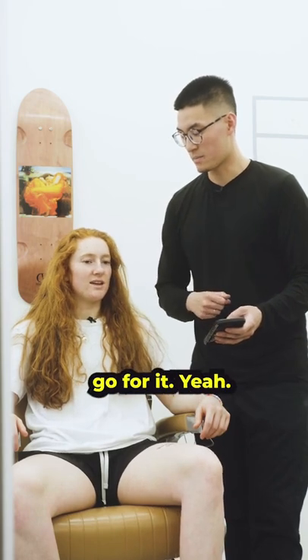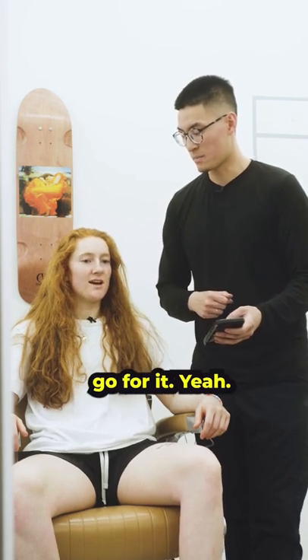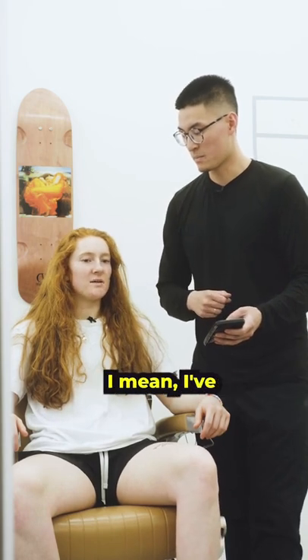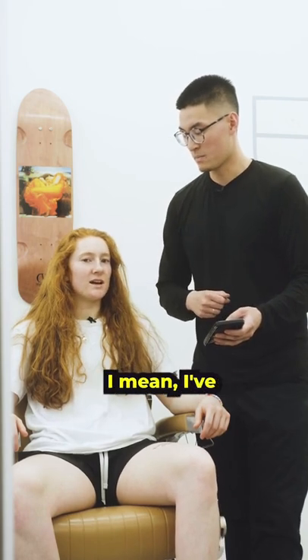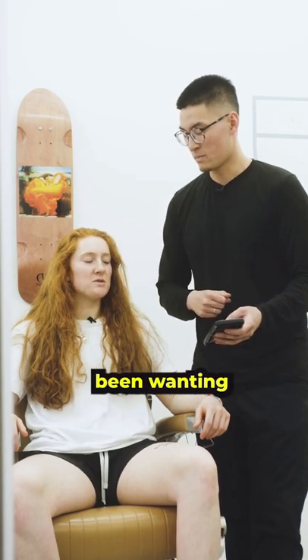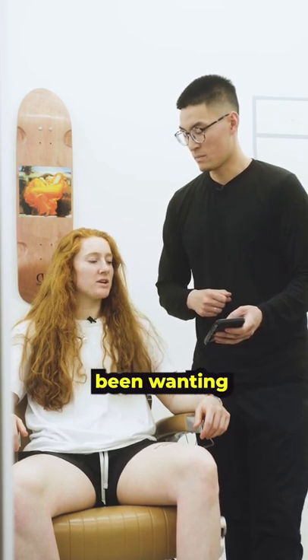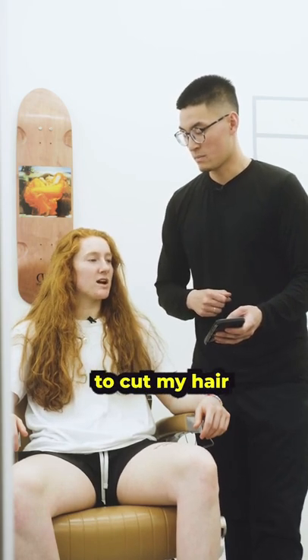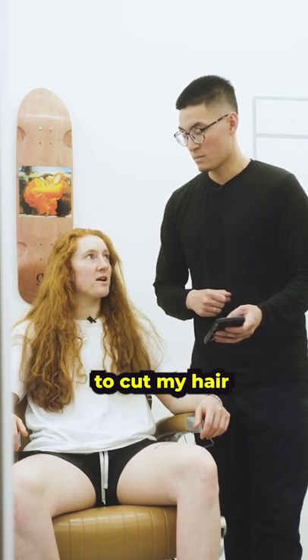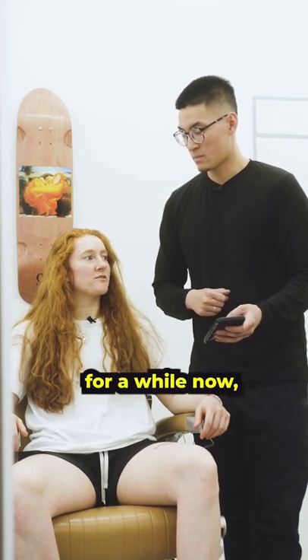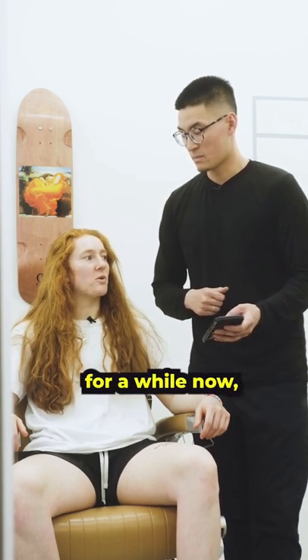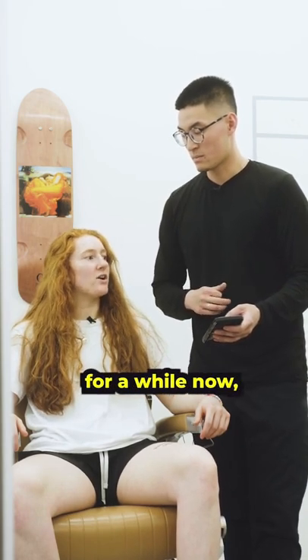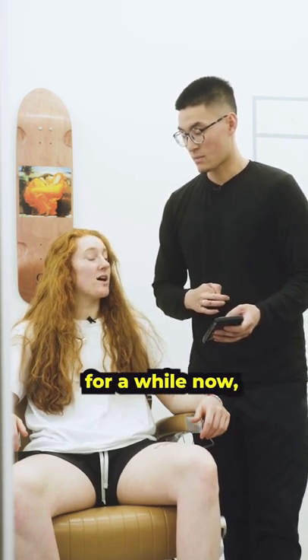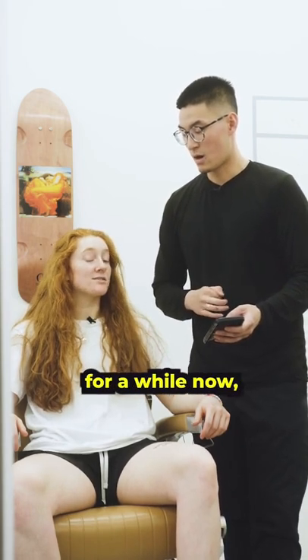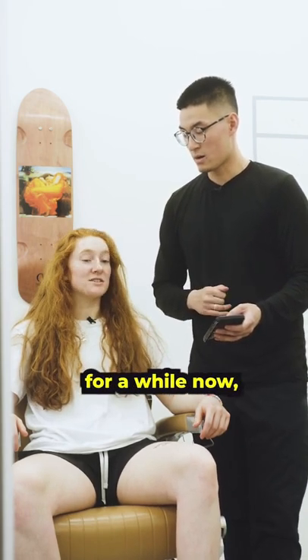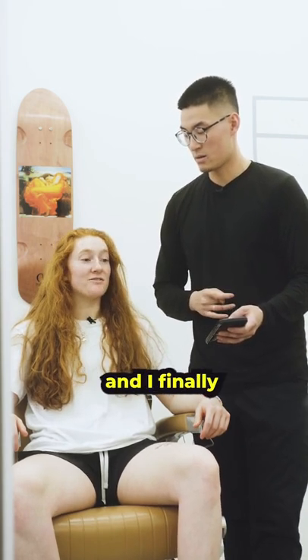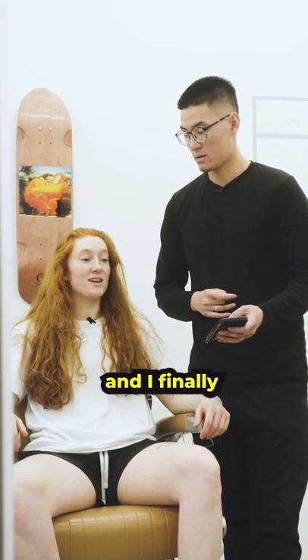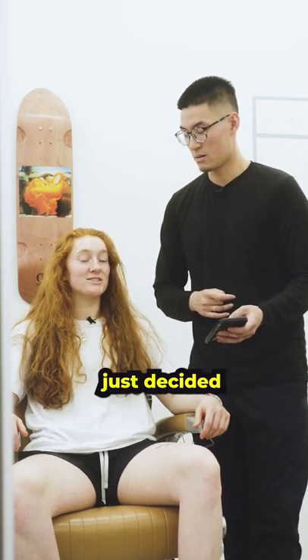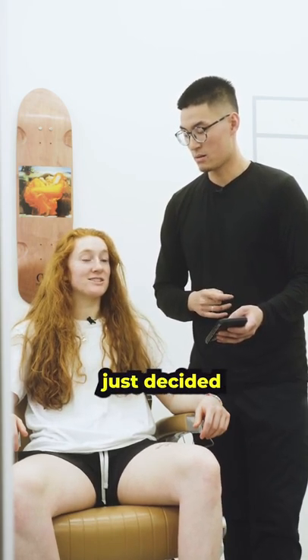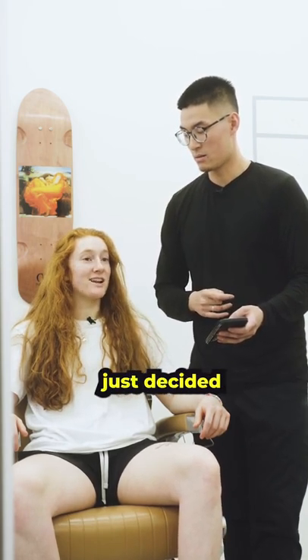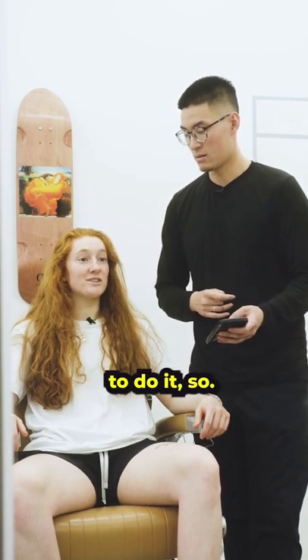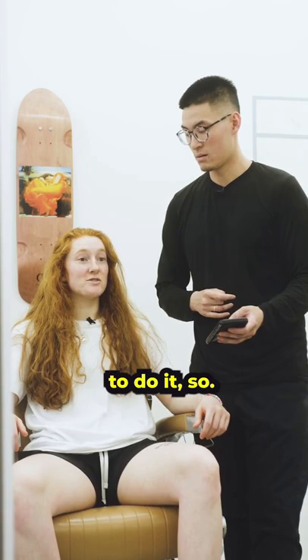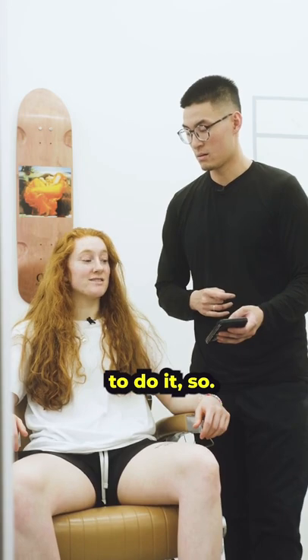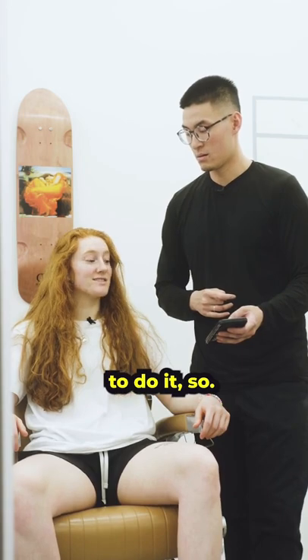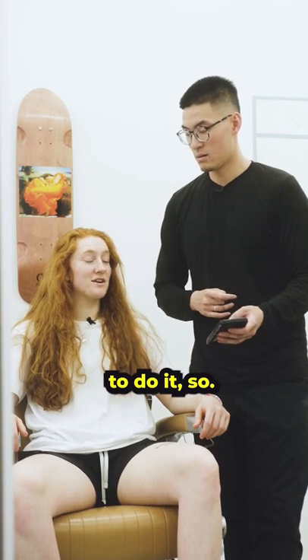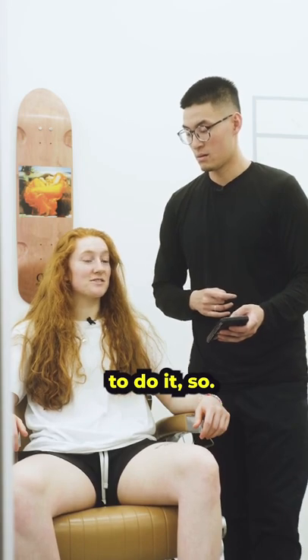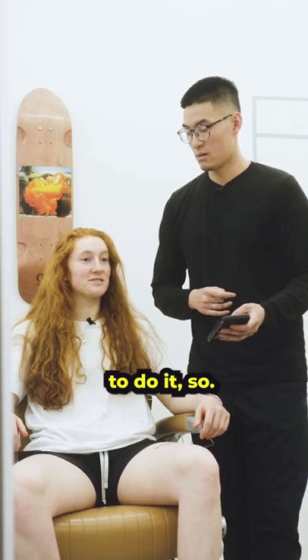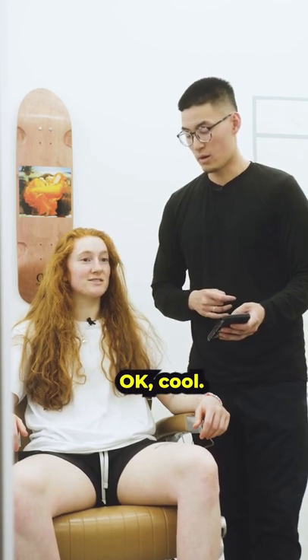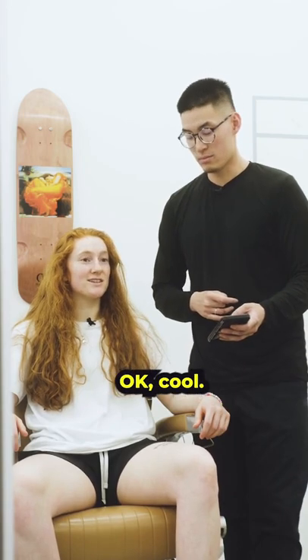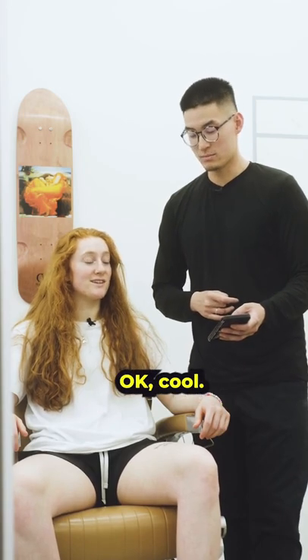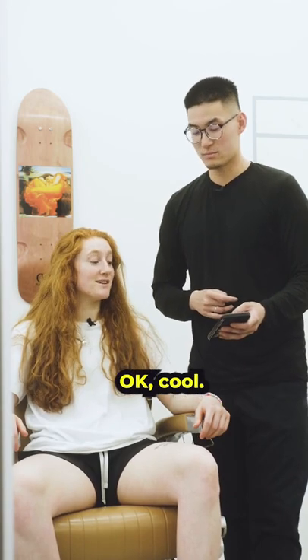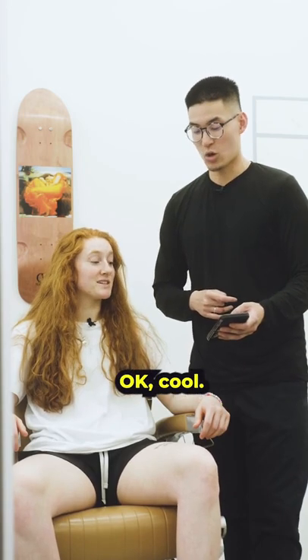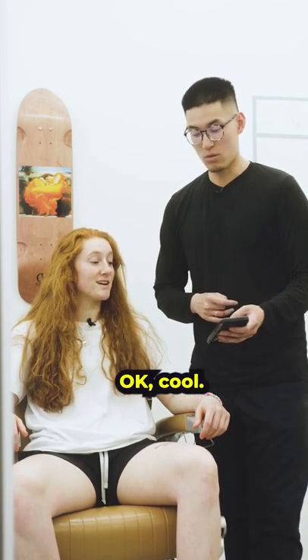Yeah, I mean I've been wanting to cut my hair for a while now. I finally just decided to do it. I'm excited.